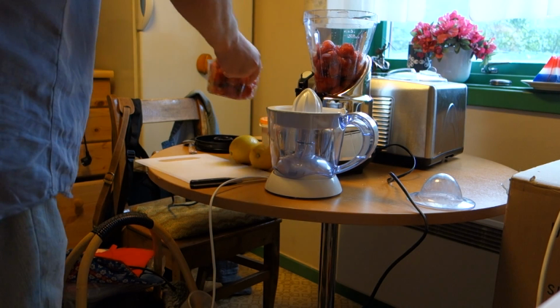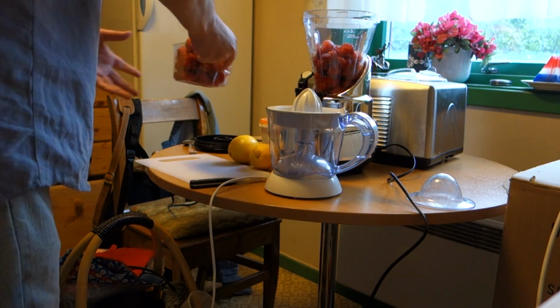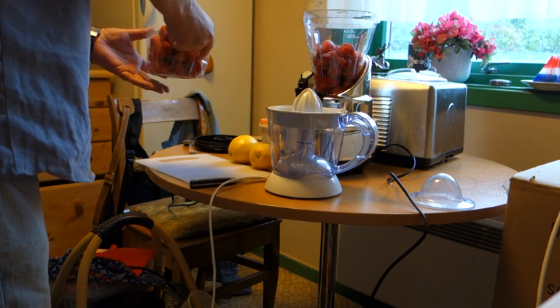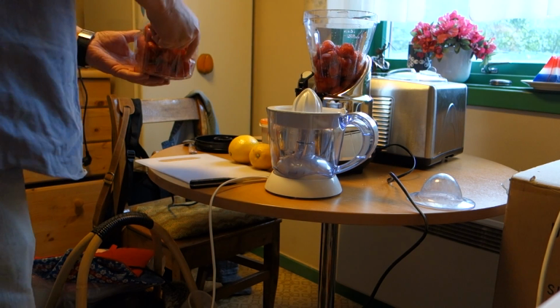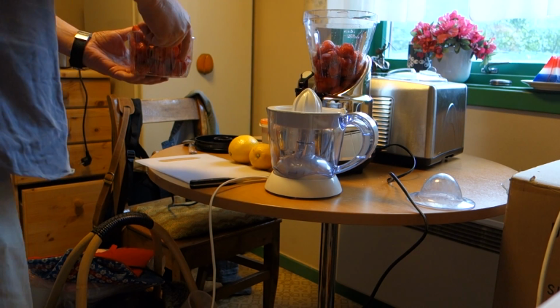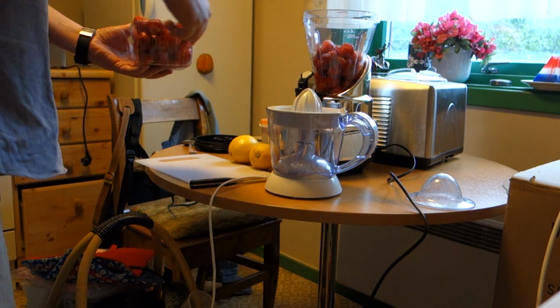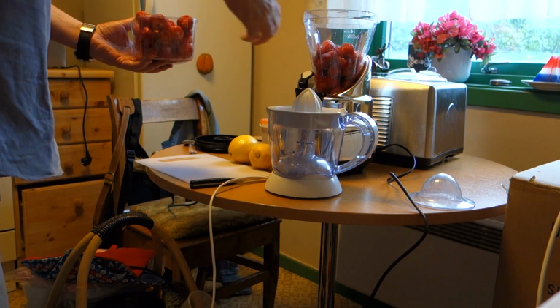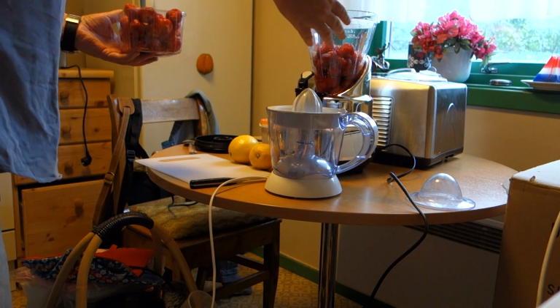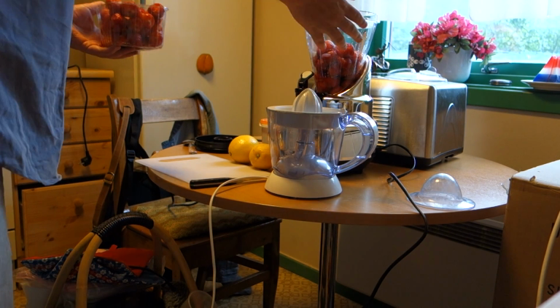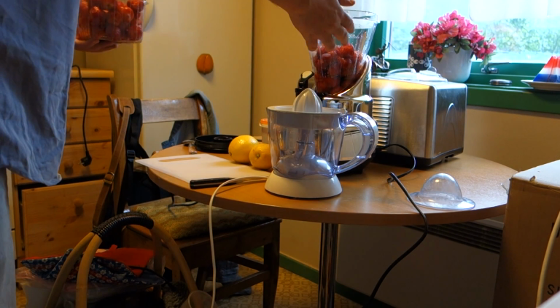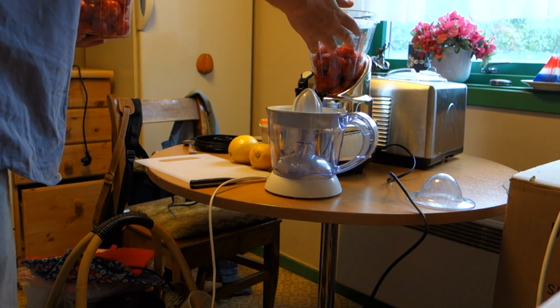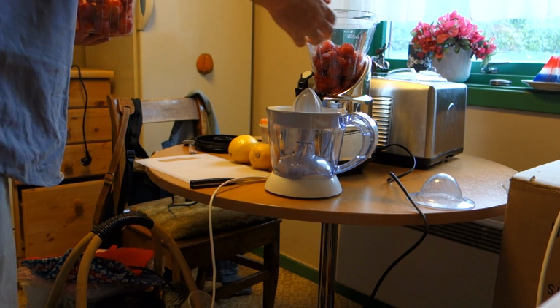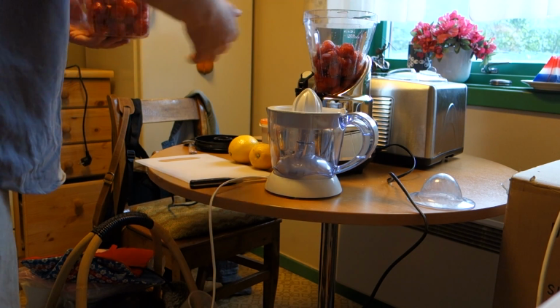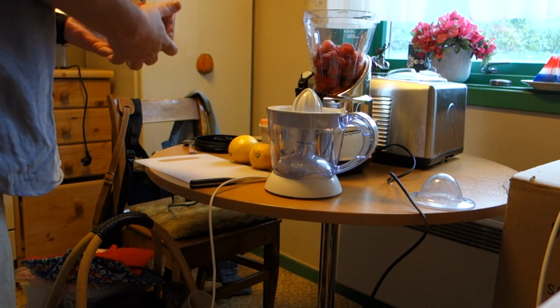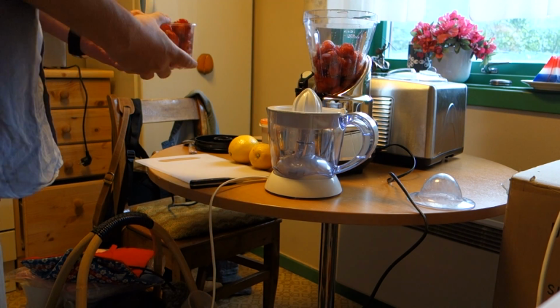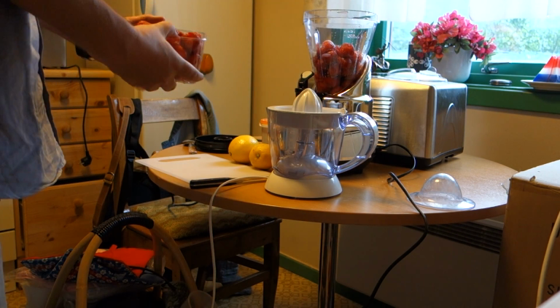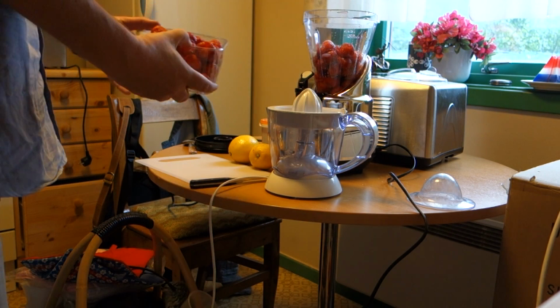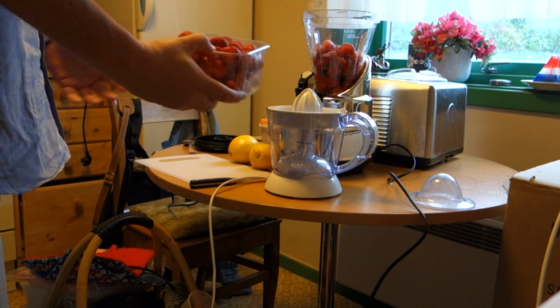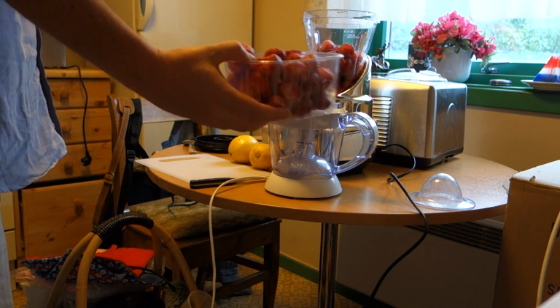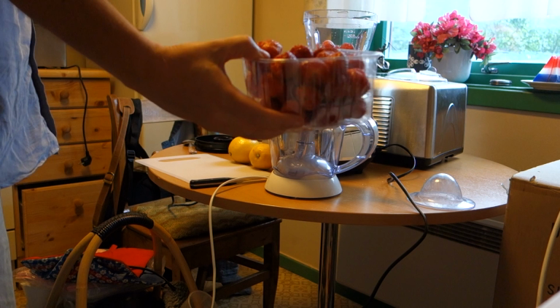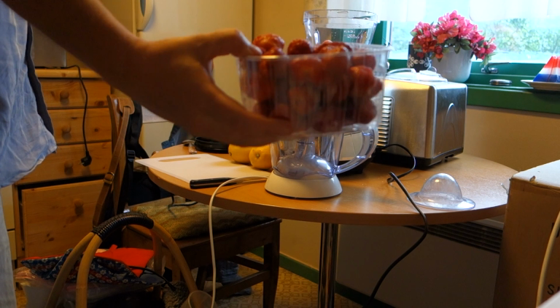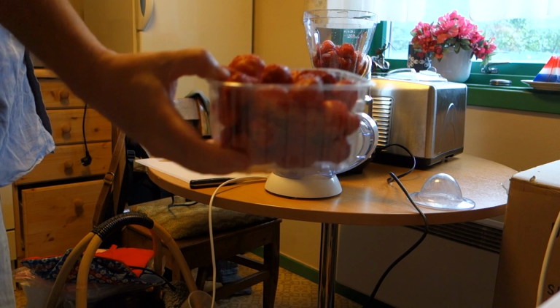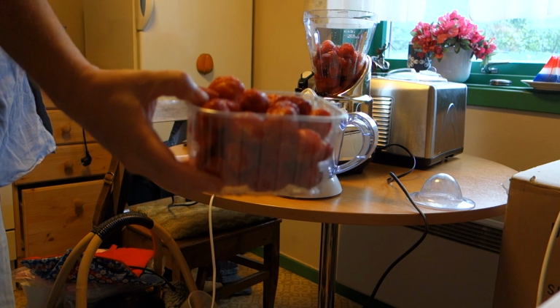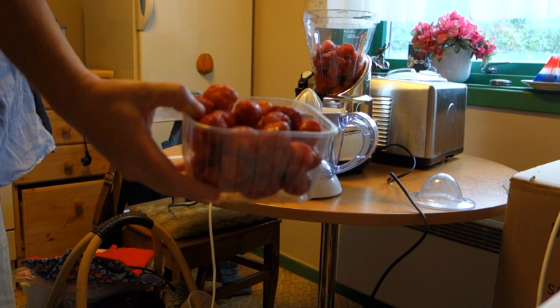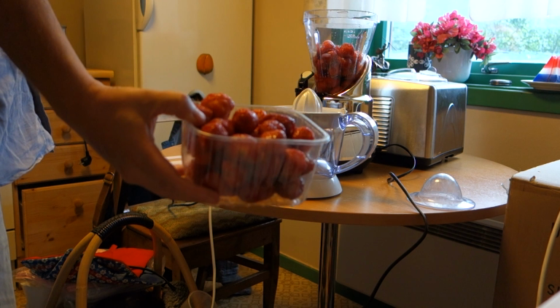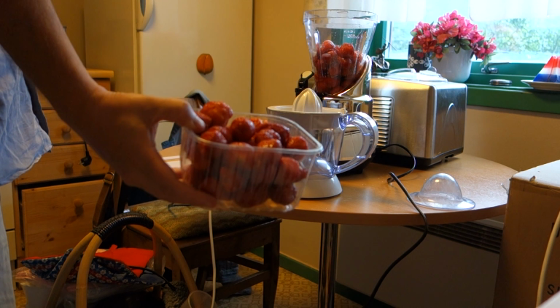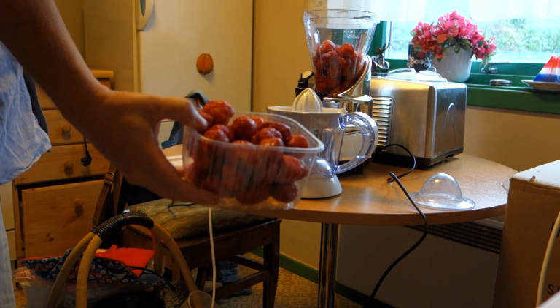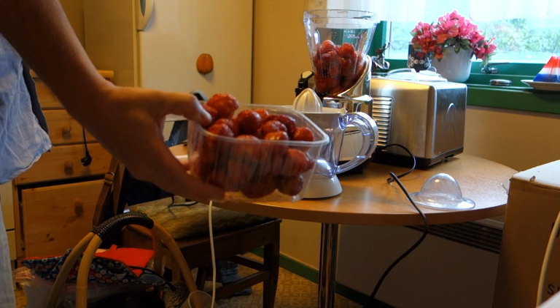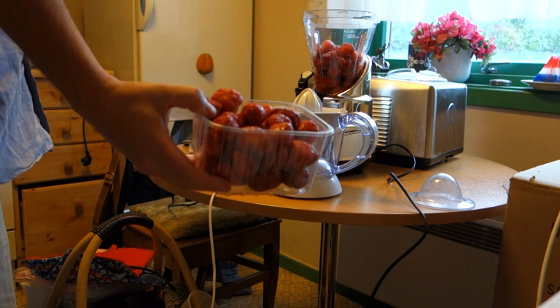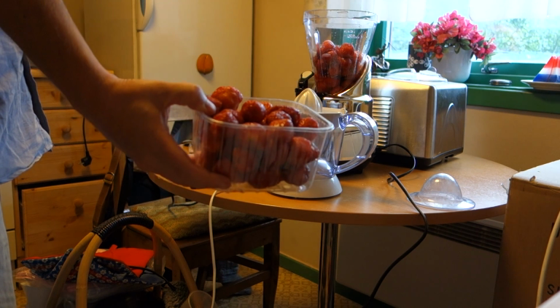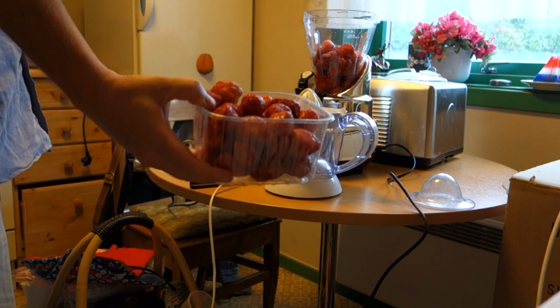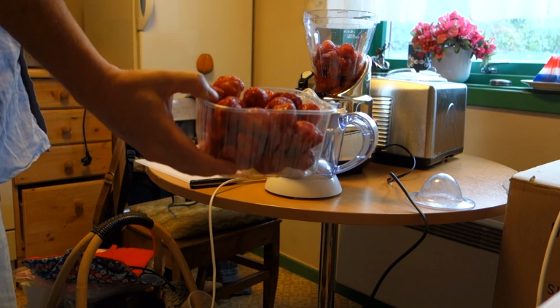Half a kilo goes in the blender first, then the next 500 grams.